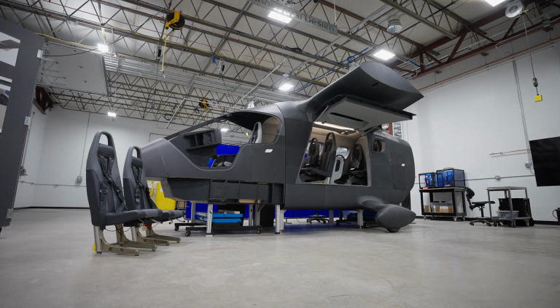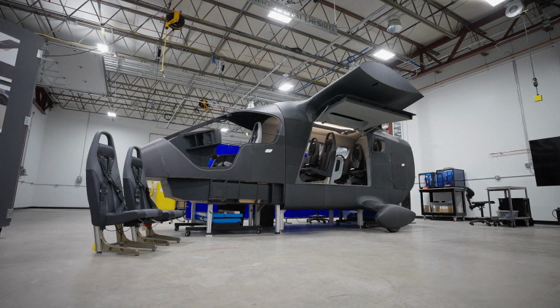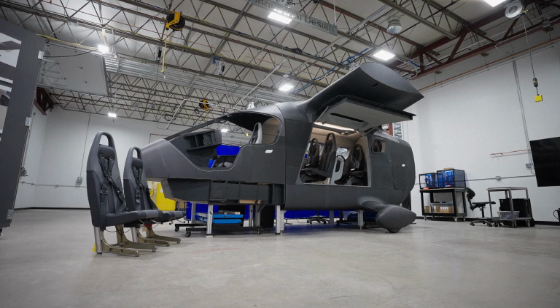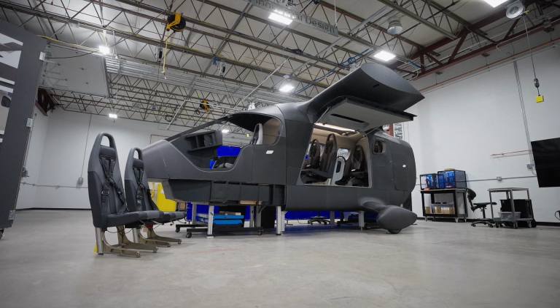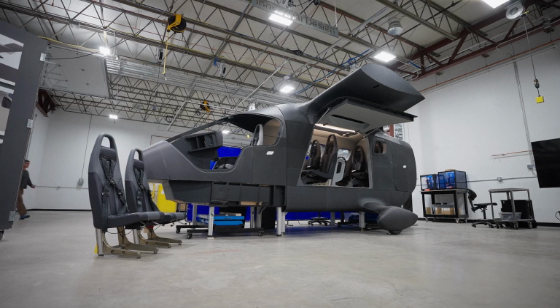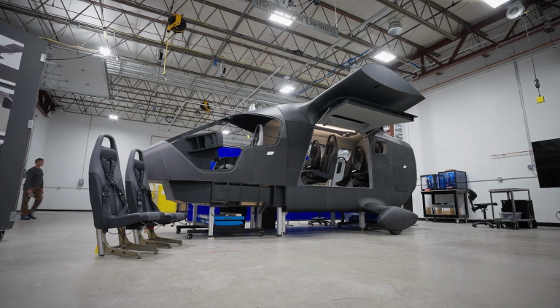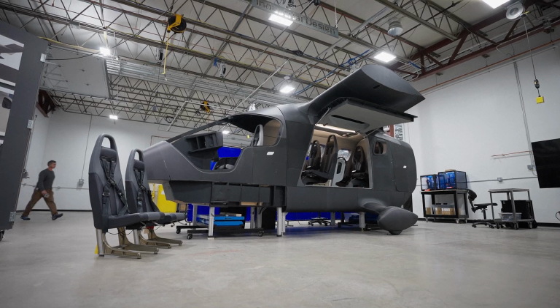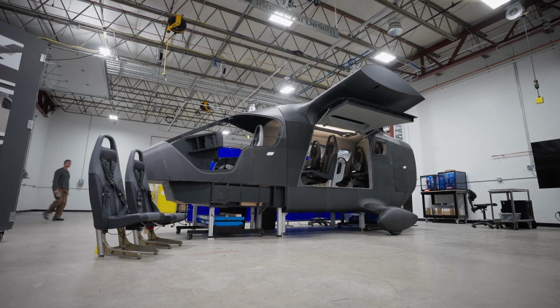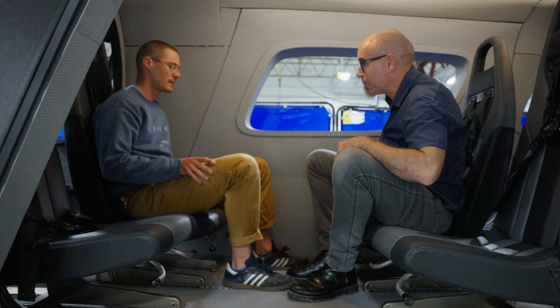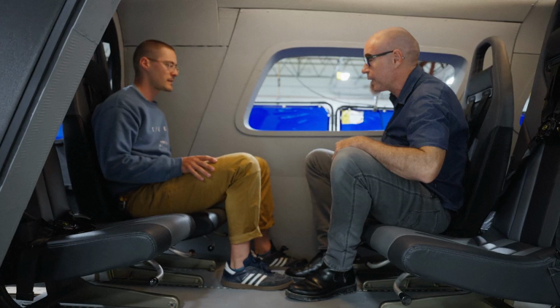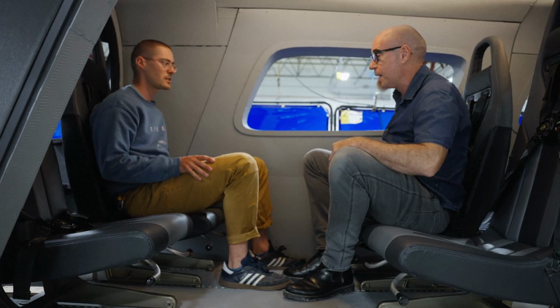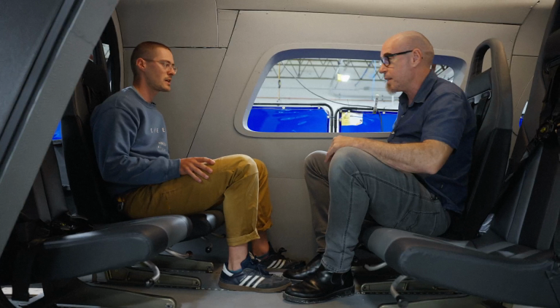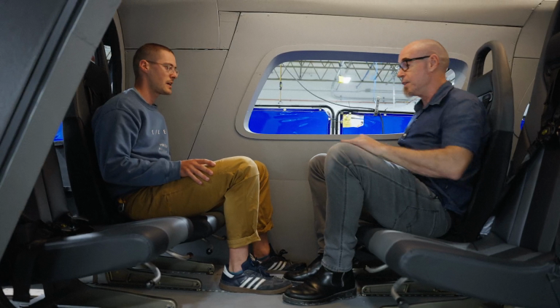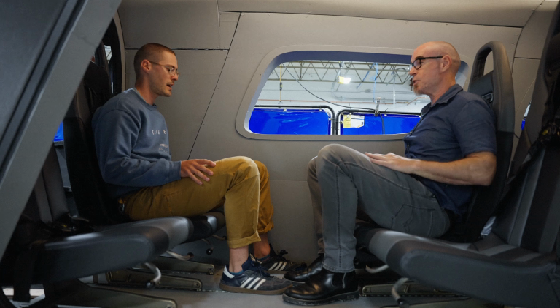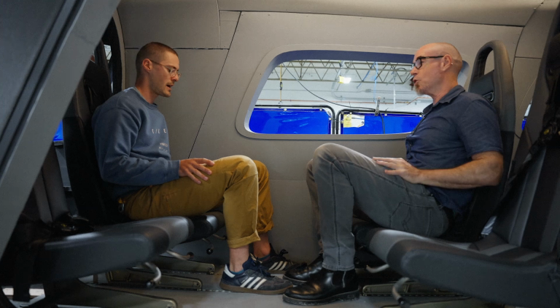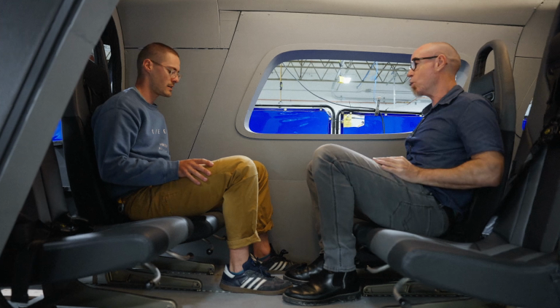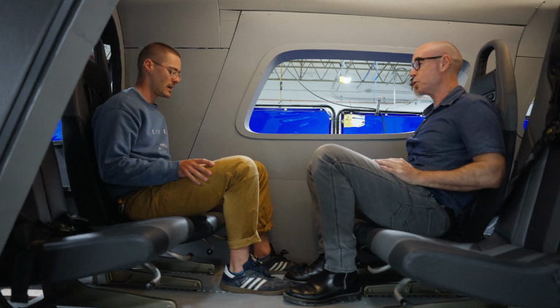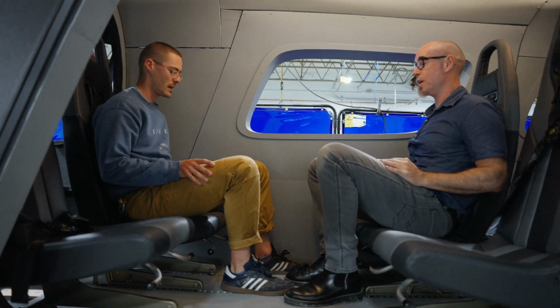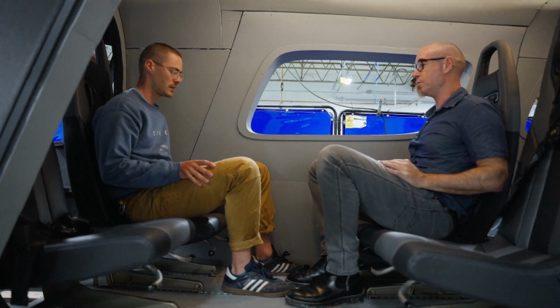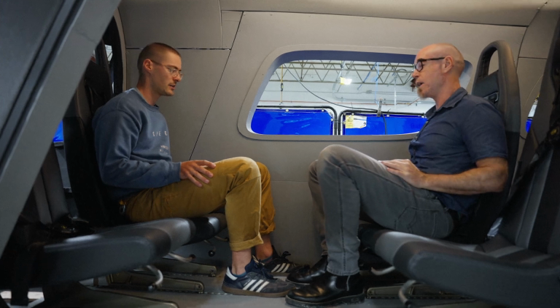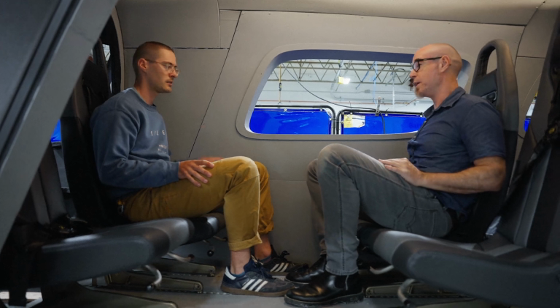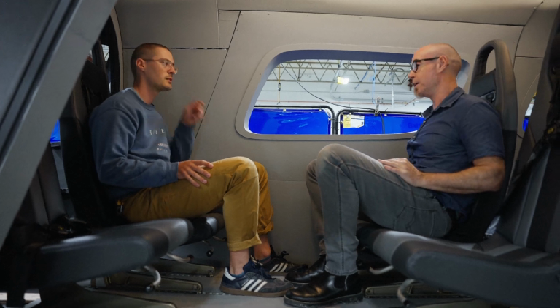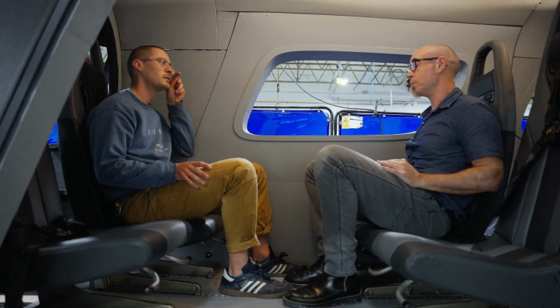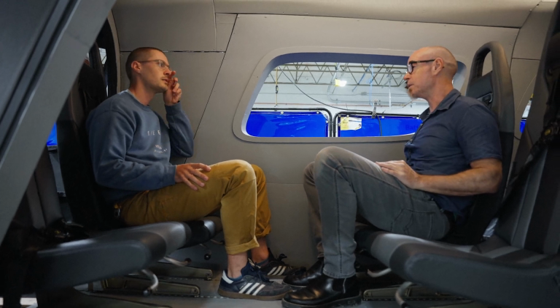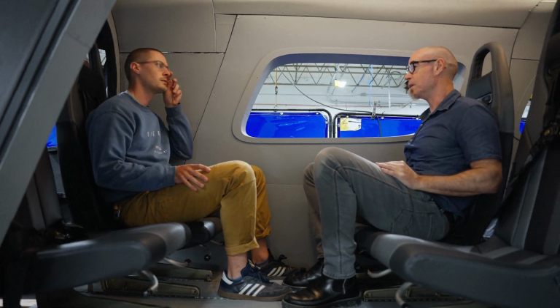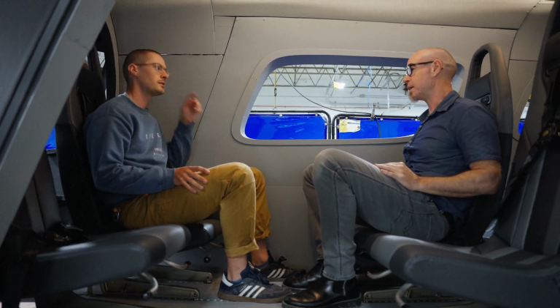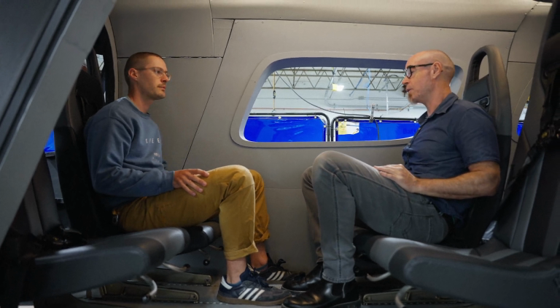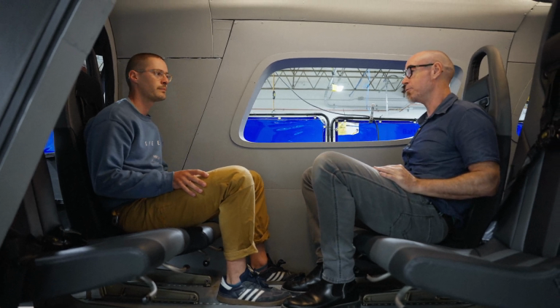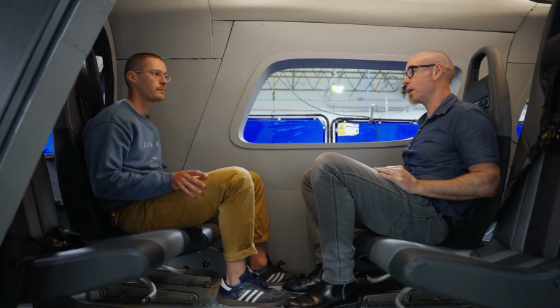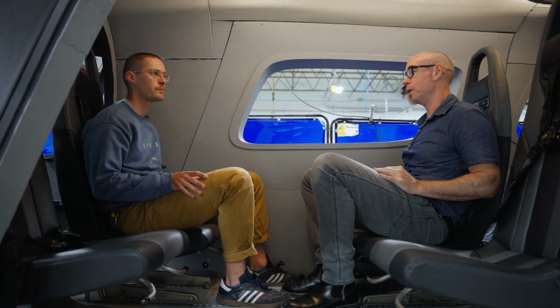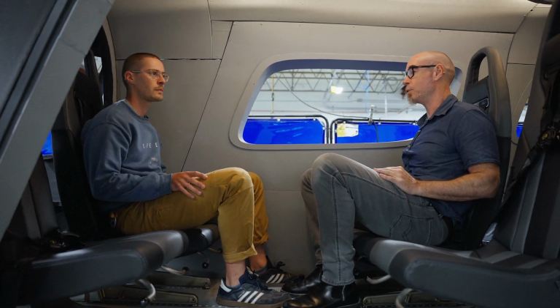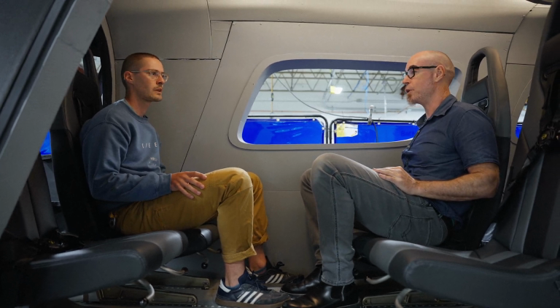For a high-density mission — yeah, it's actually not bad. This is no worse than a VIP helicopter like a Bell 430.